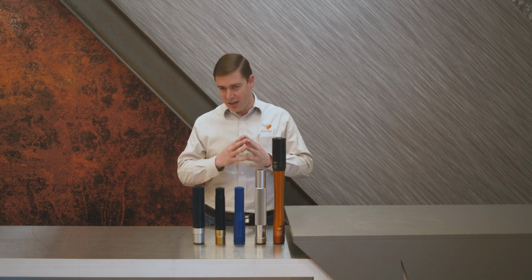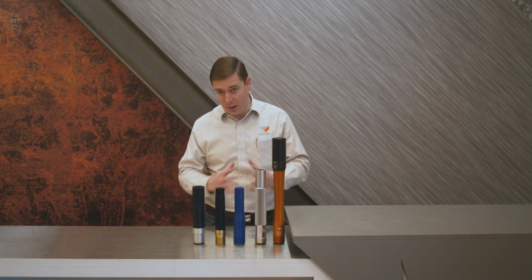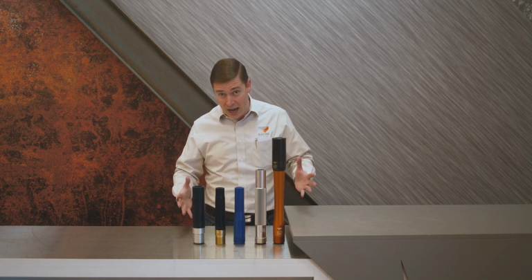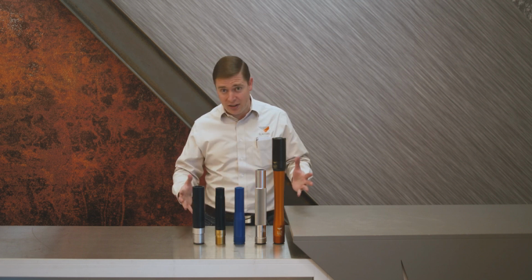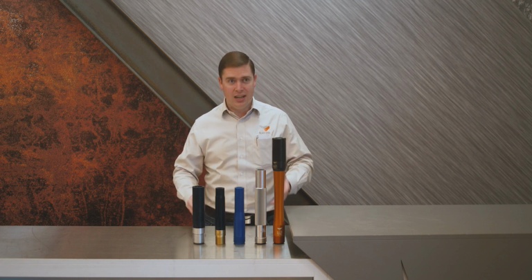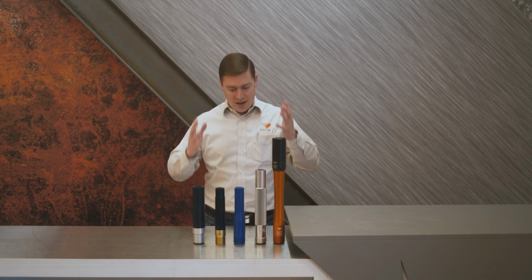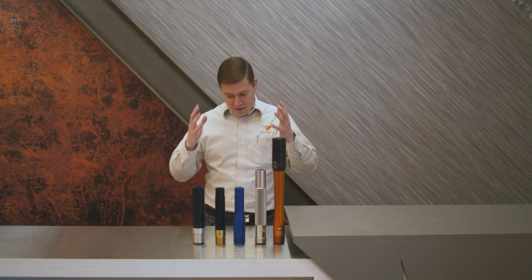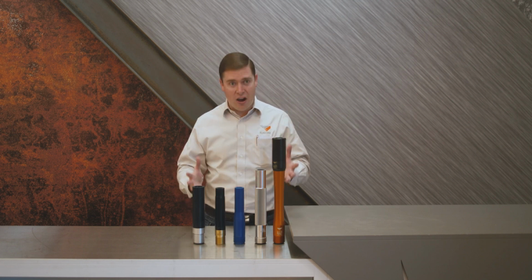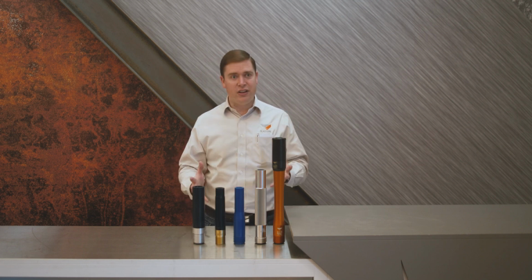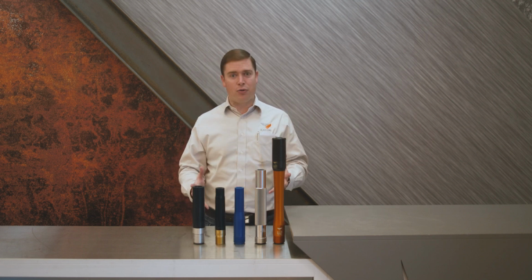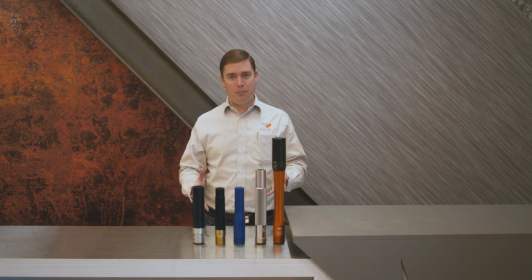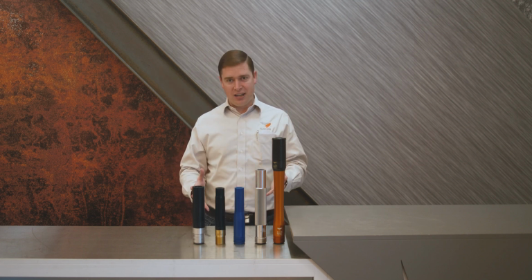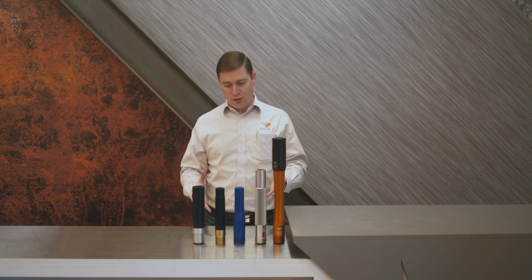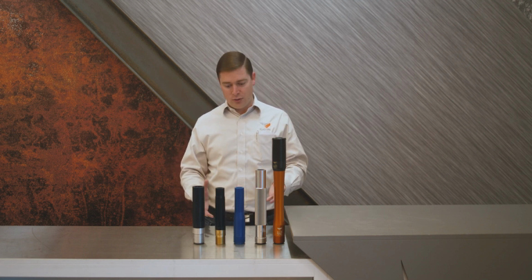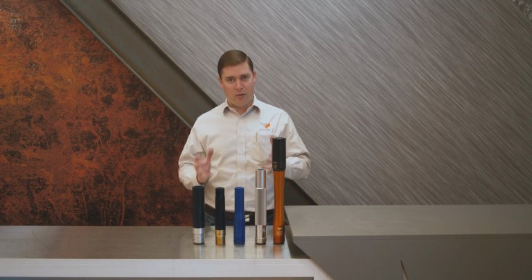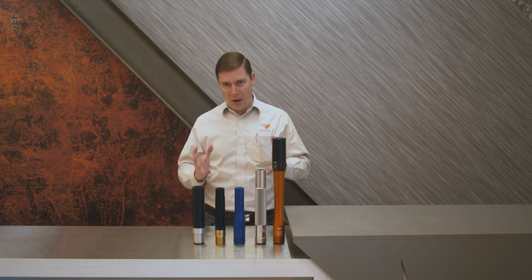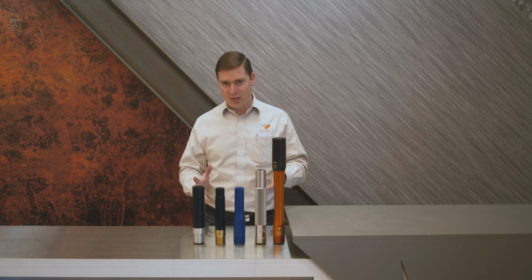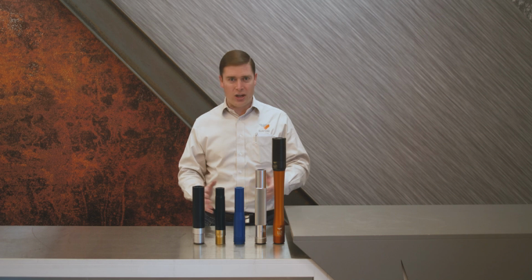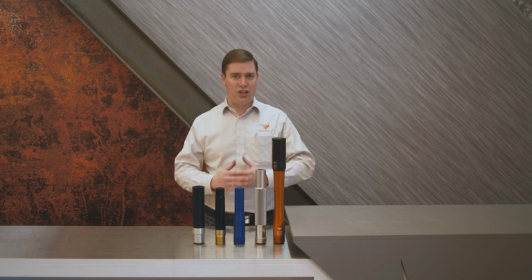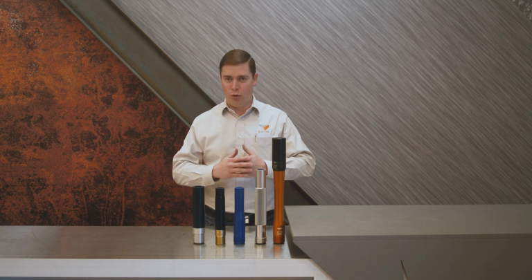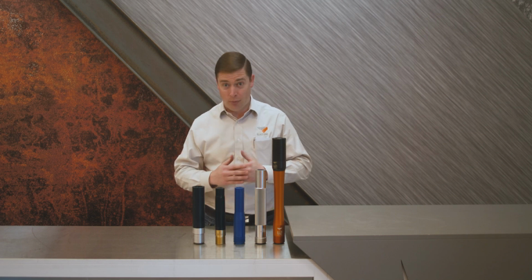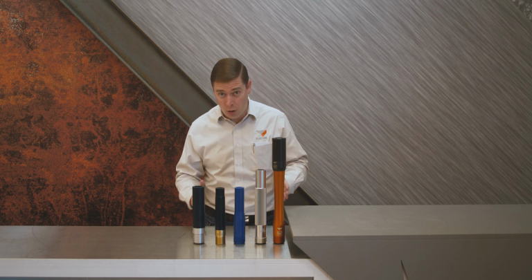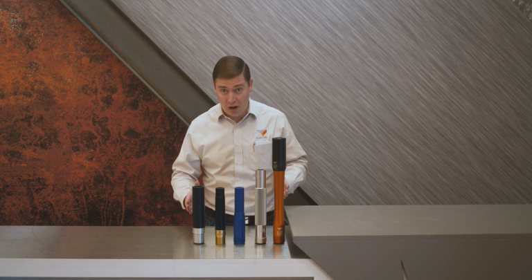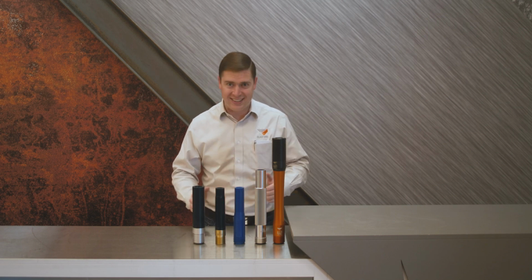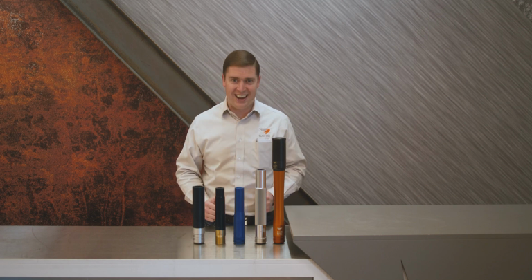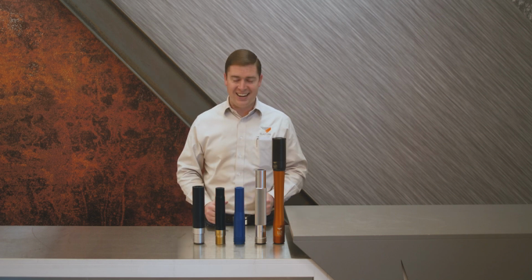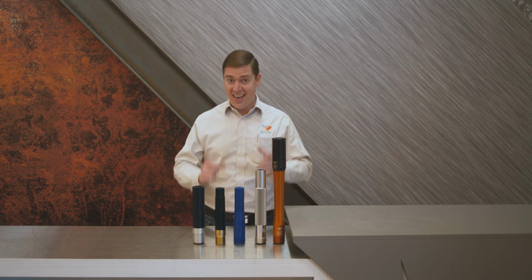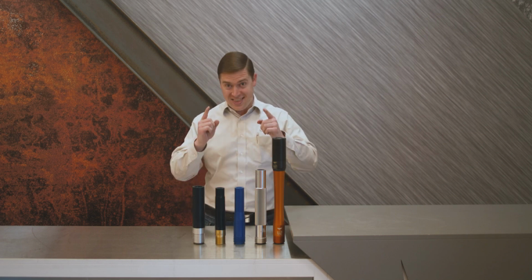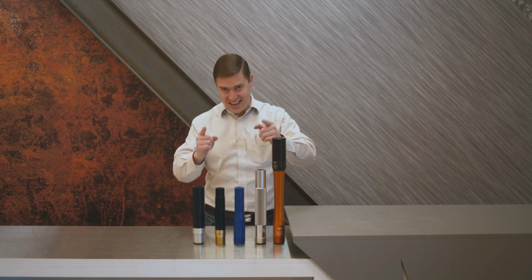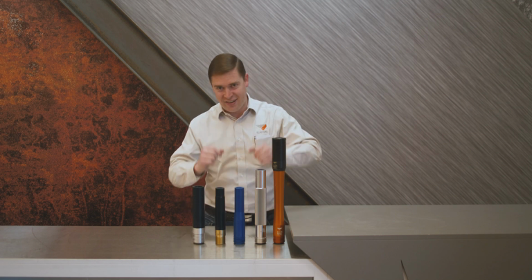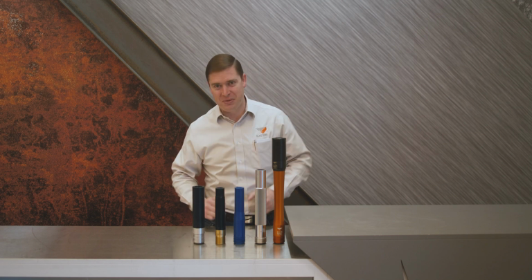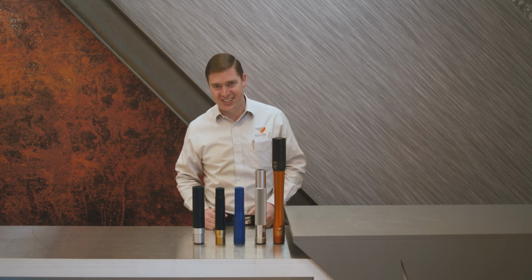There we have it — five number eight blast nozzles from BlastOne. You can order them all online today. Thank you very much.